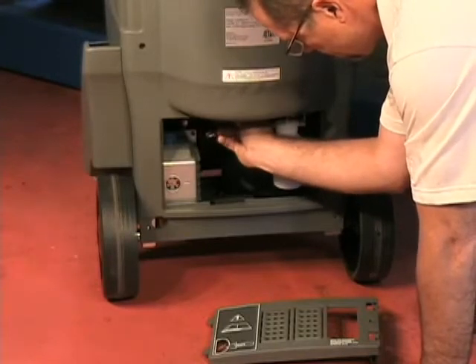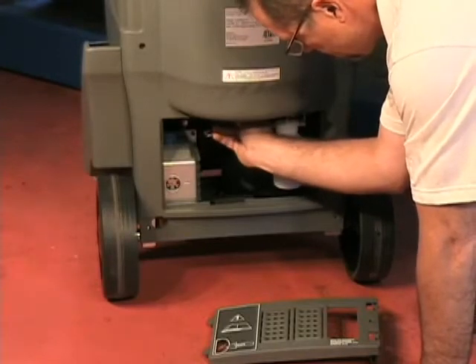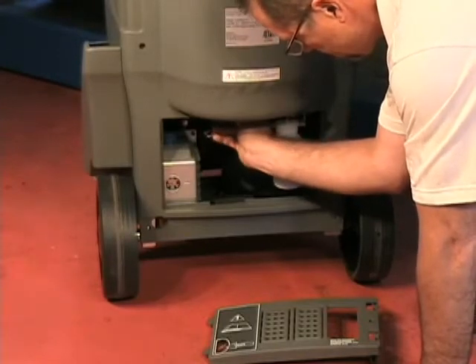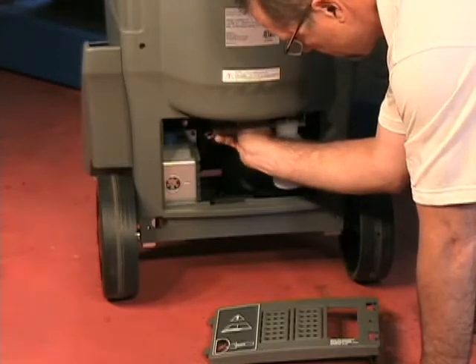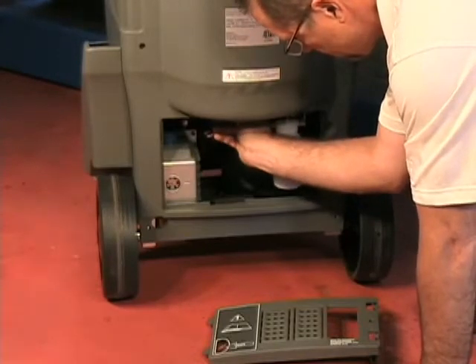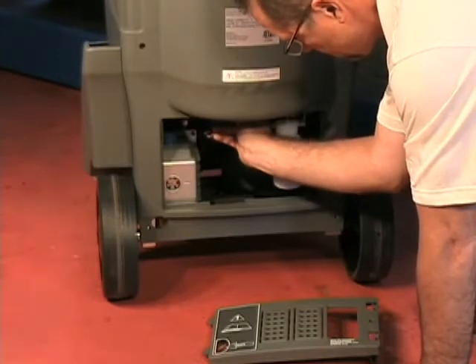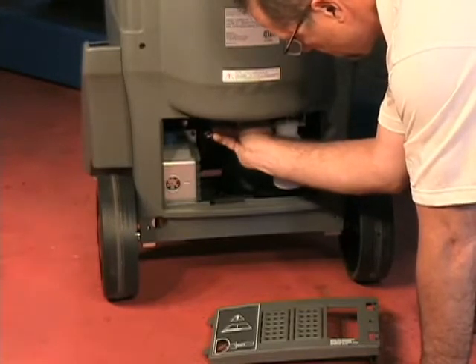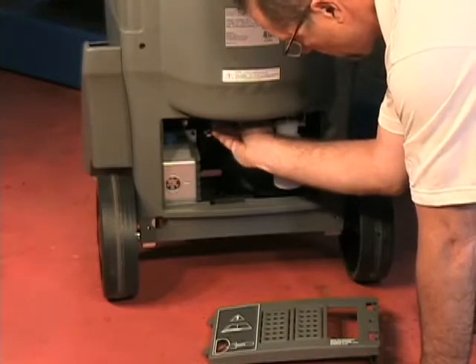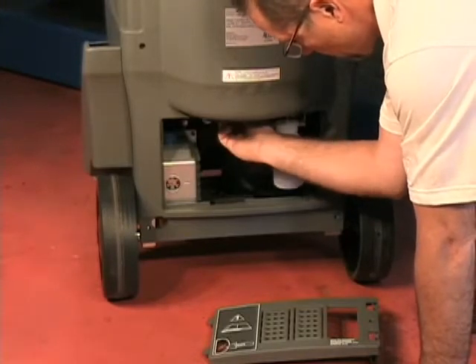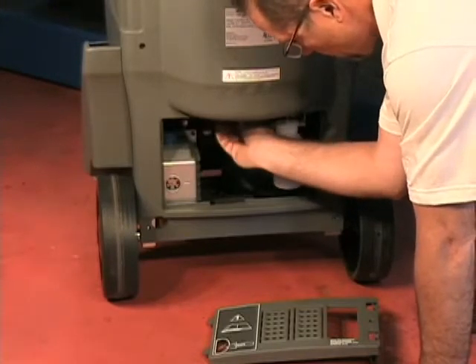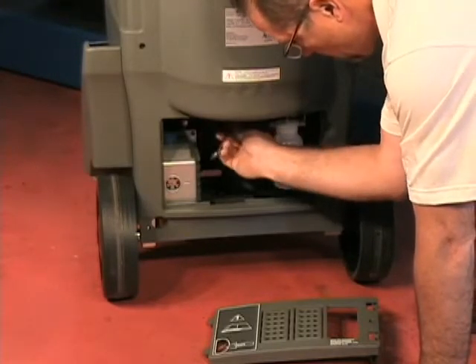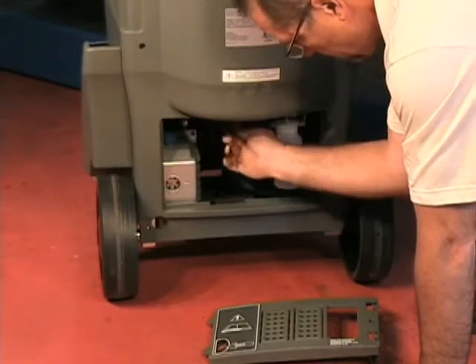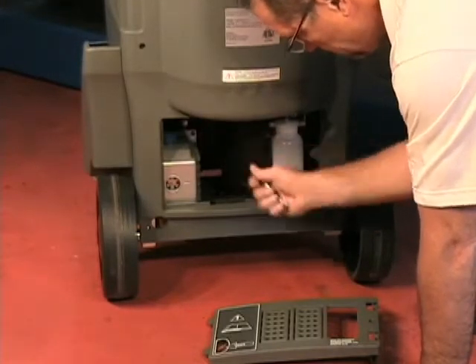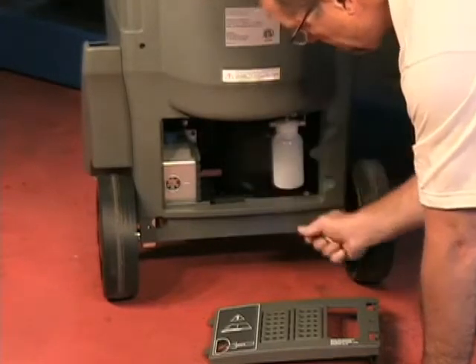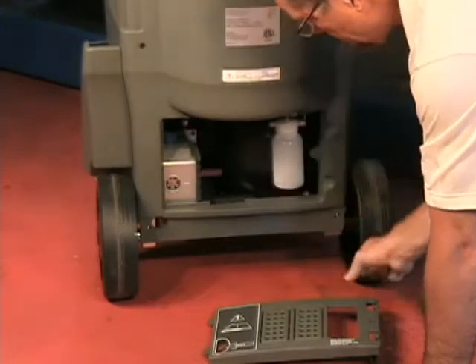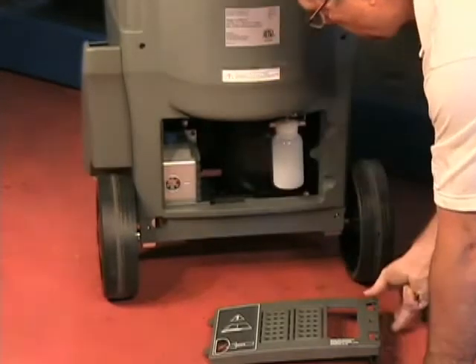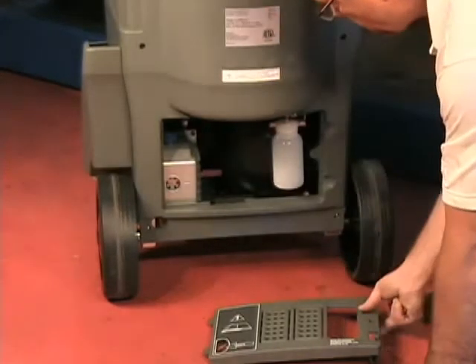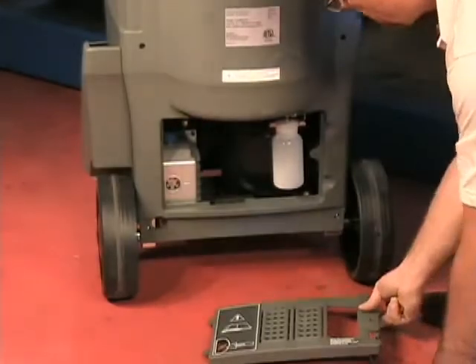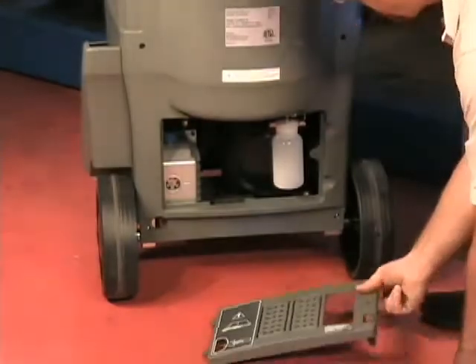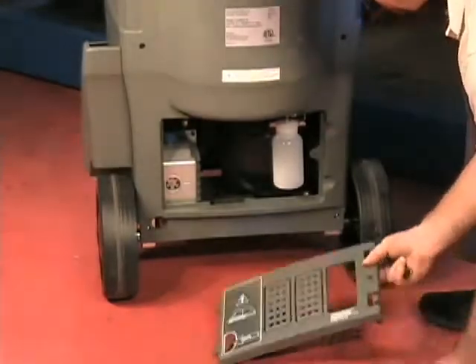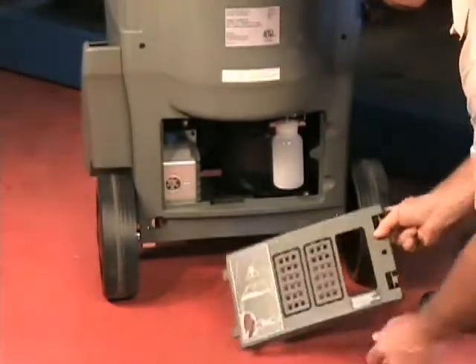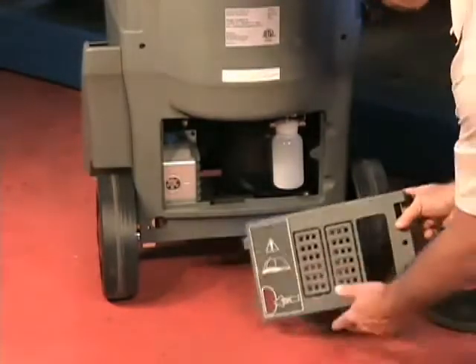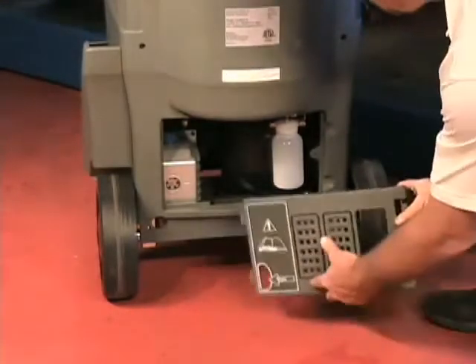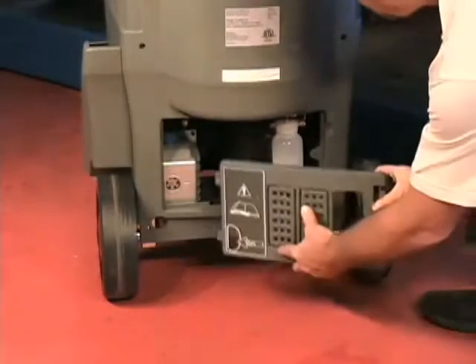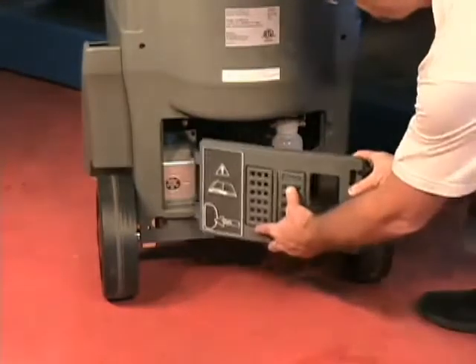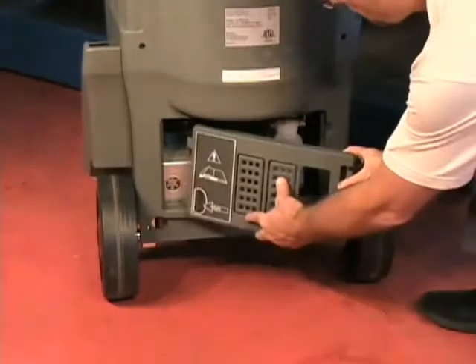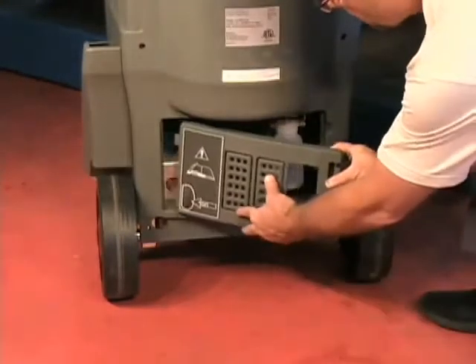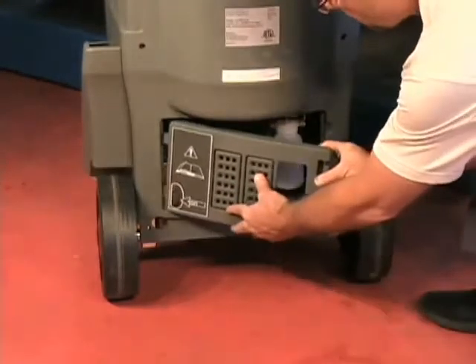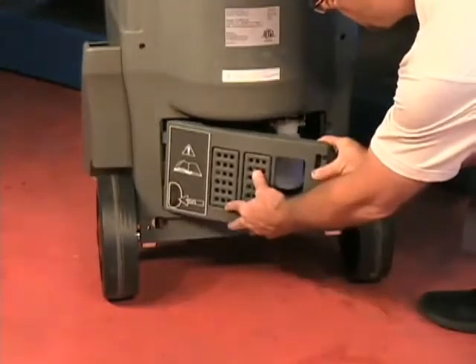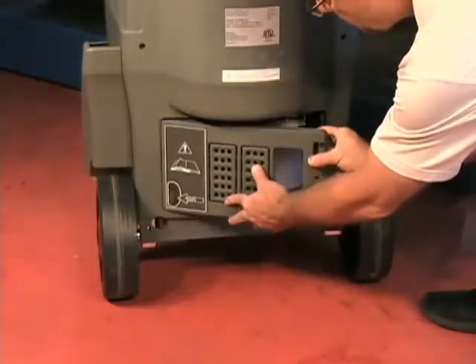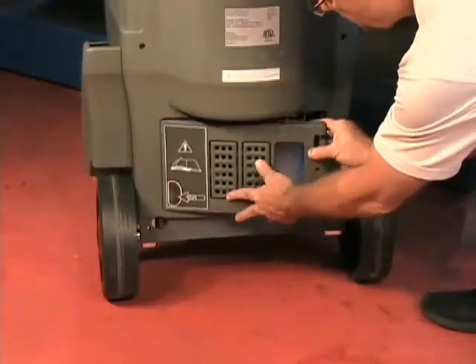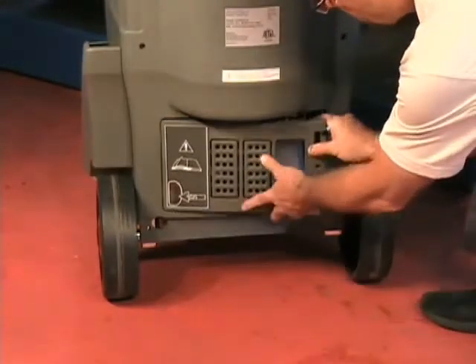Leave the pin in place to be re-tightened in case the unit is to be transported or rolled over very rough surfaces.